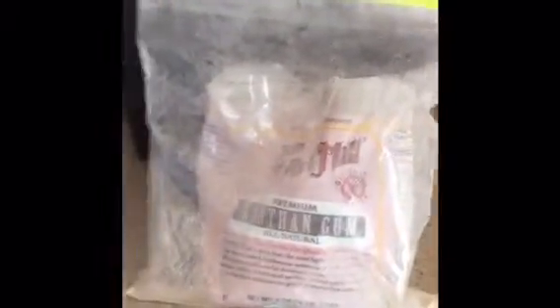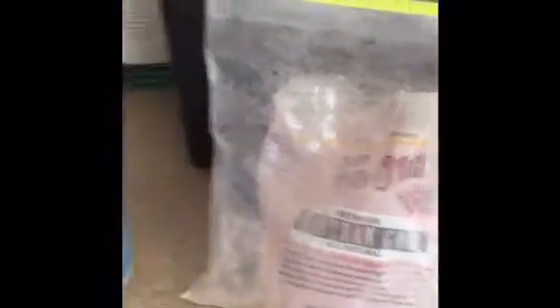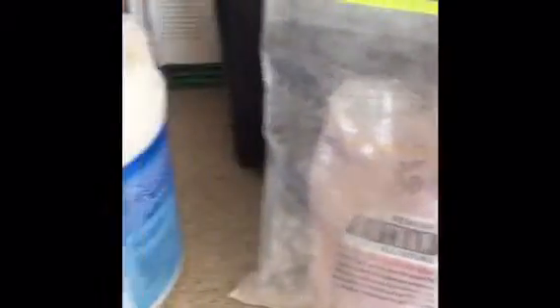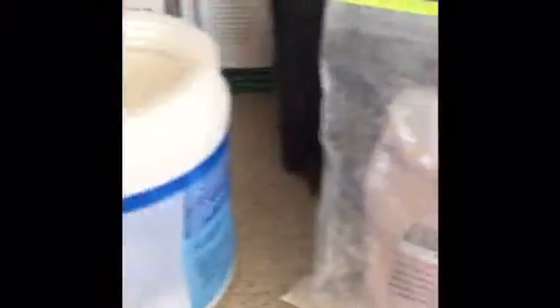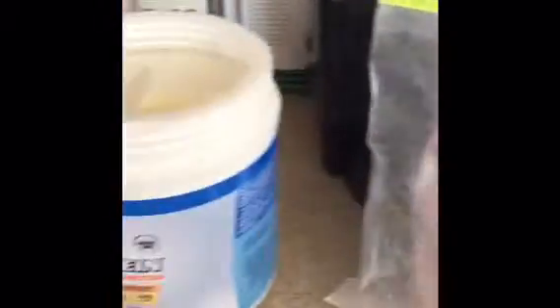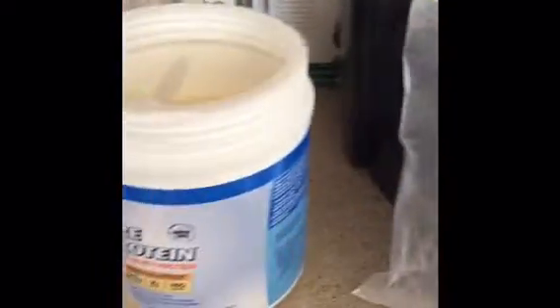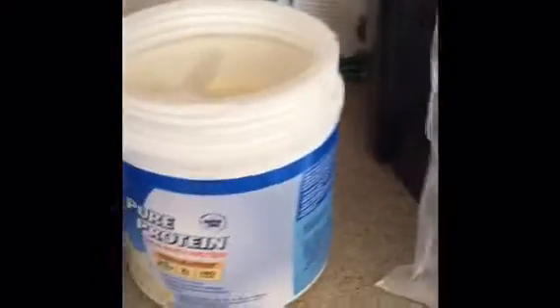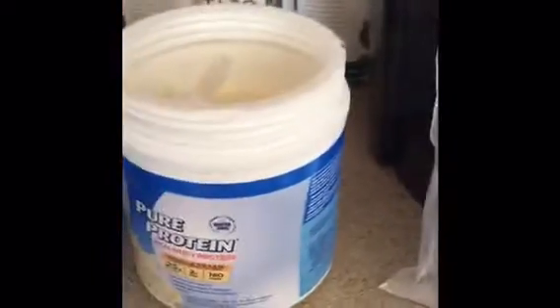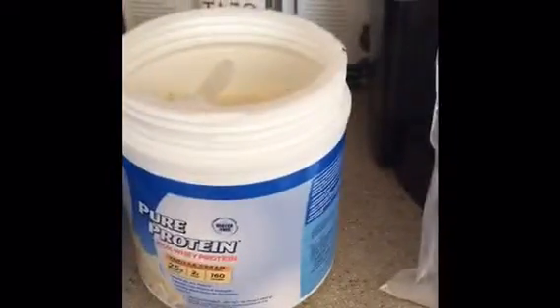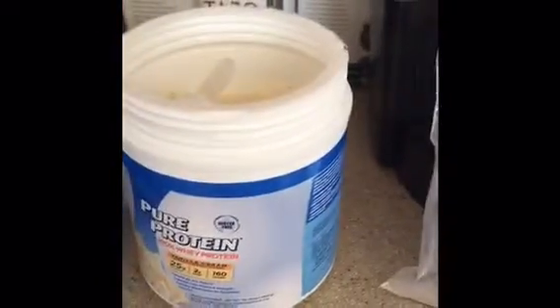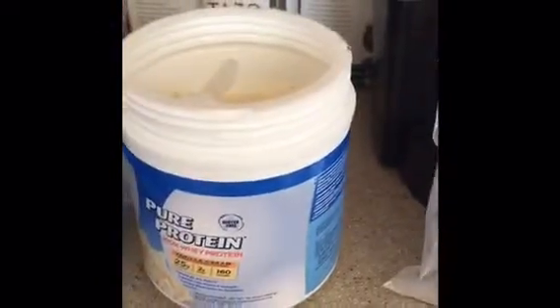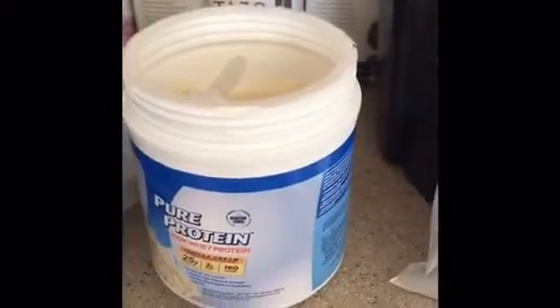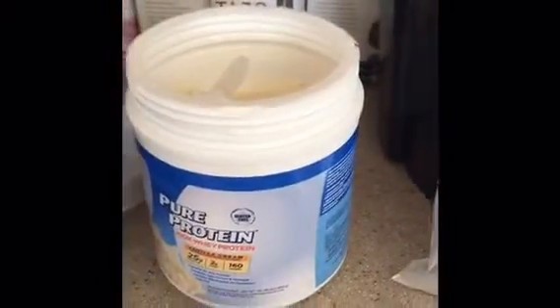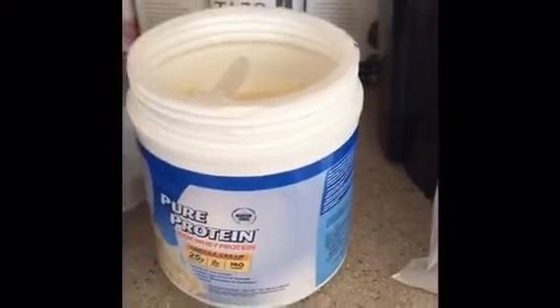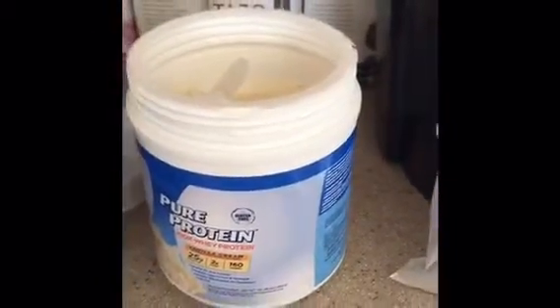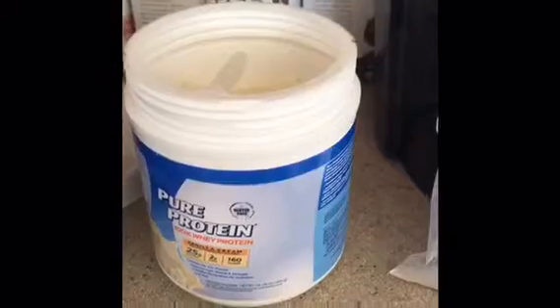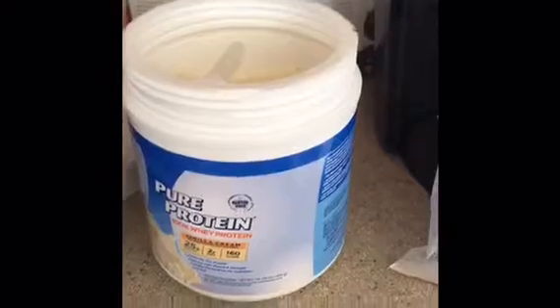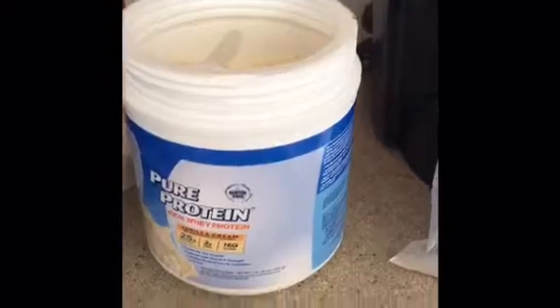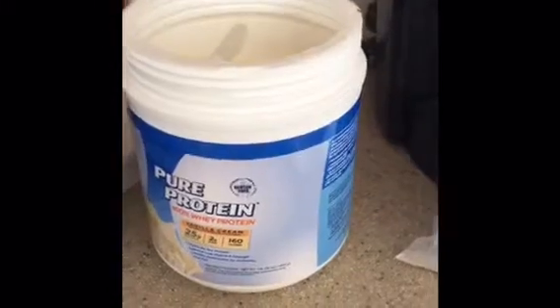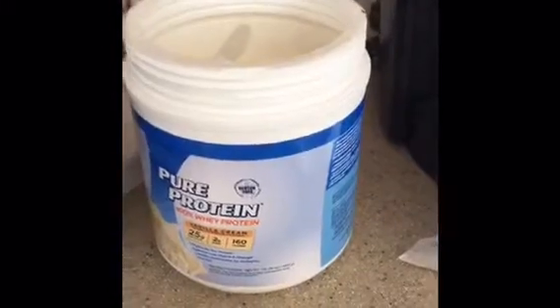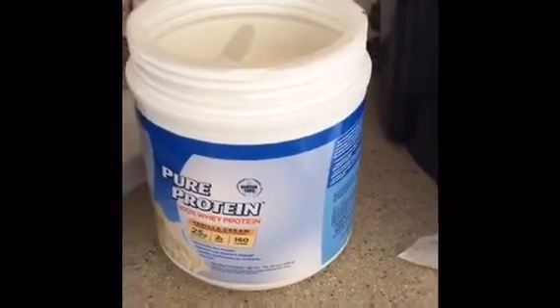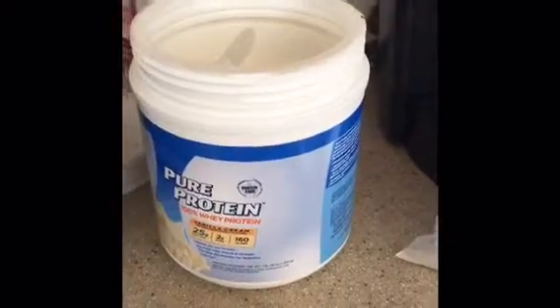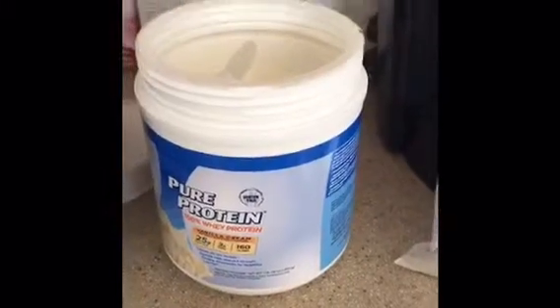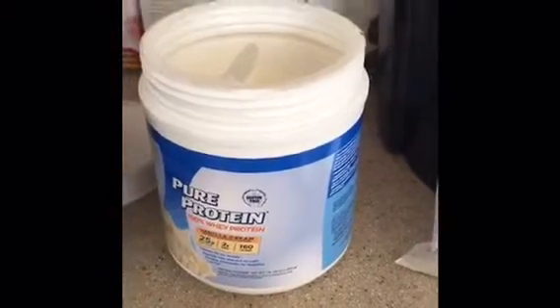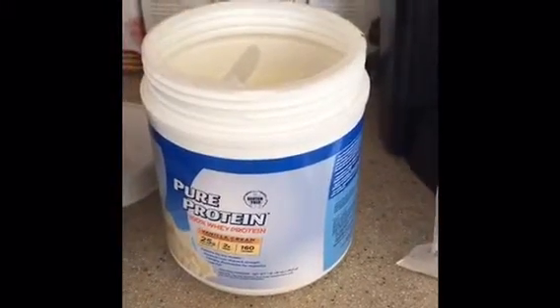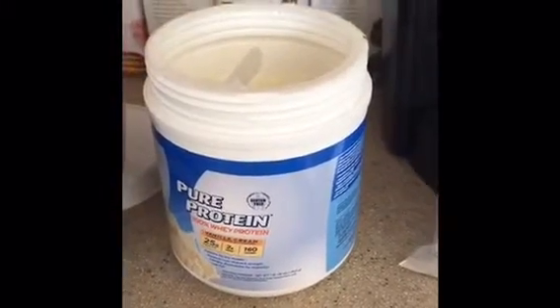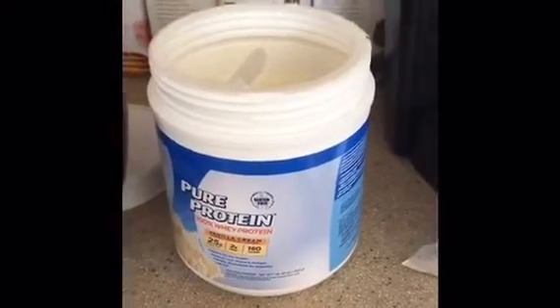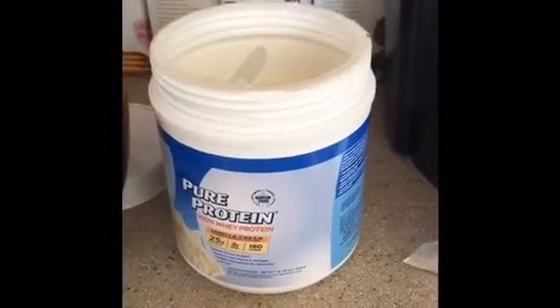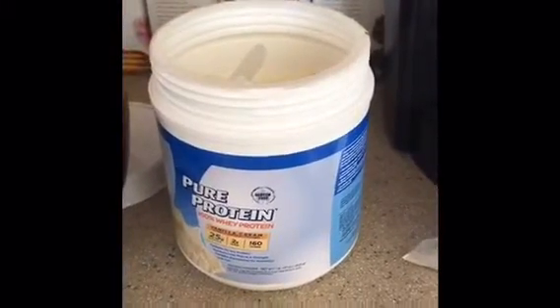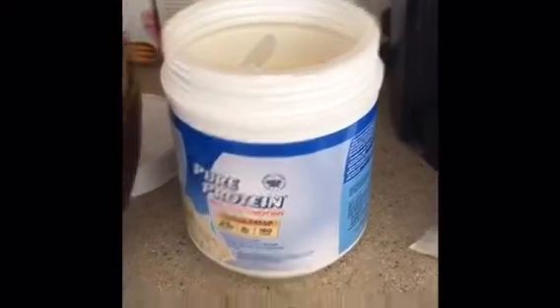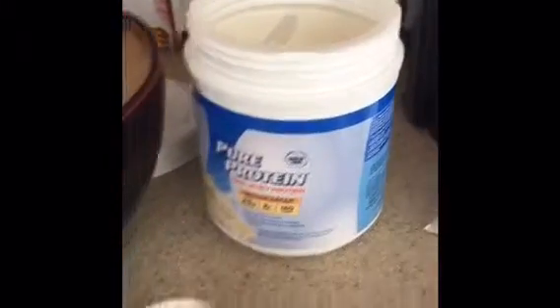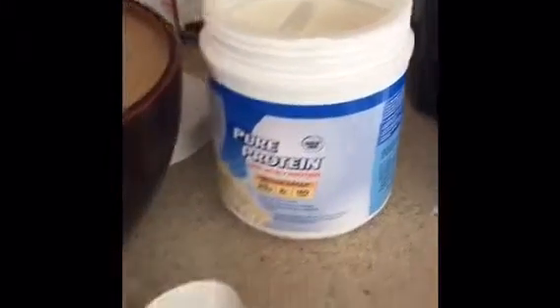And xanthan gum — a tiny, tiny bit of xanthan gum. I'll have the recipe in the post.